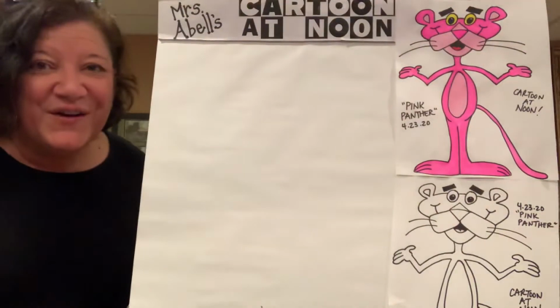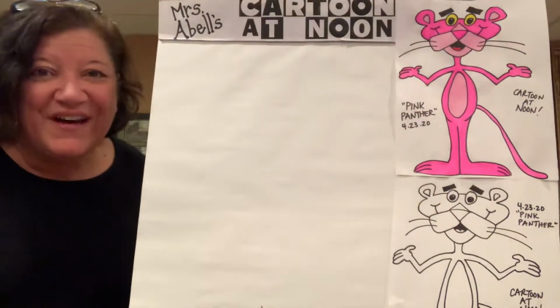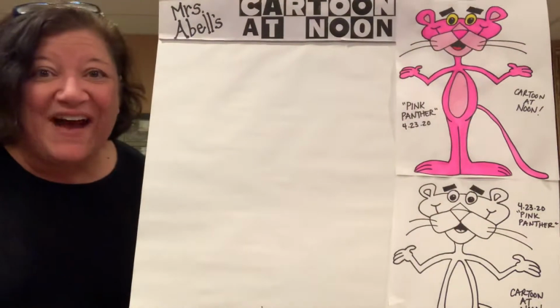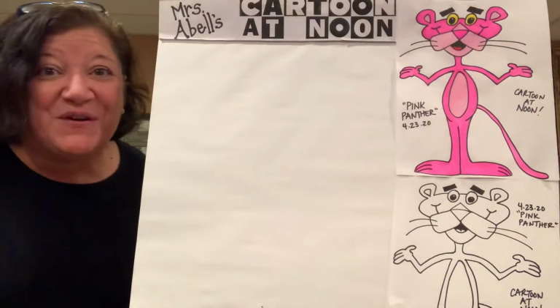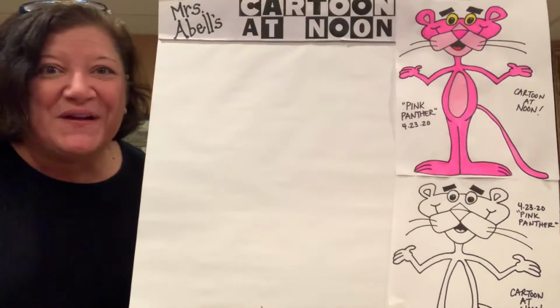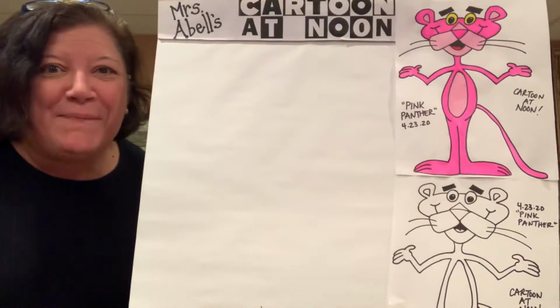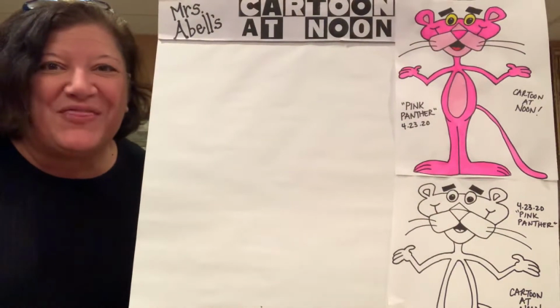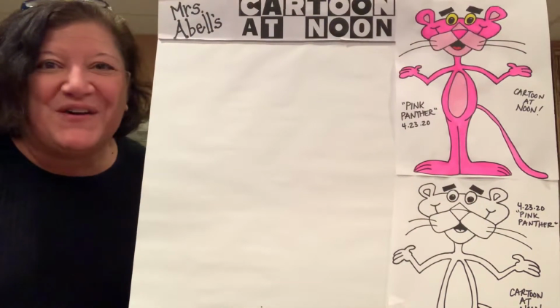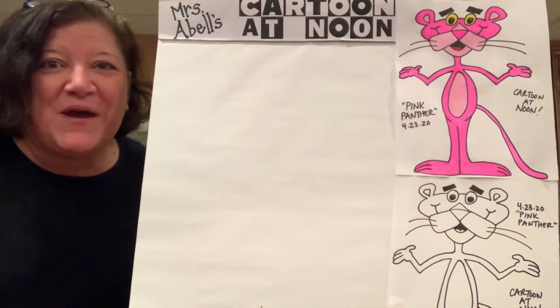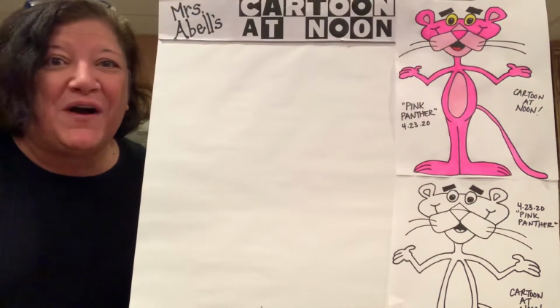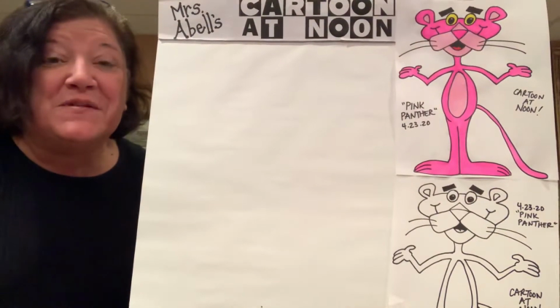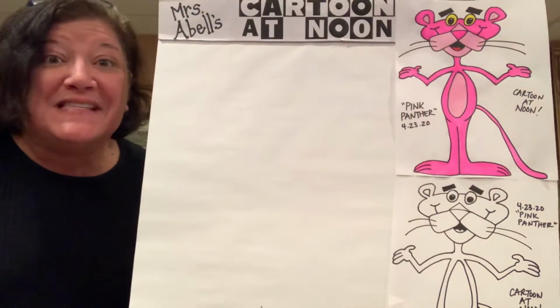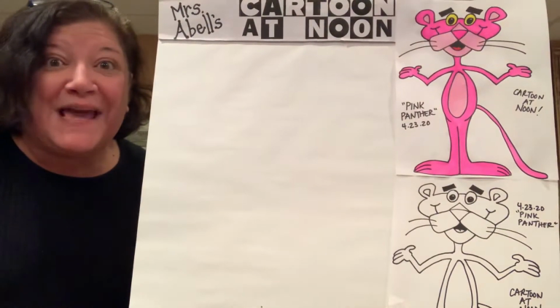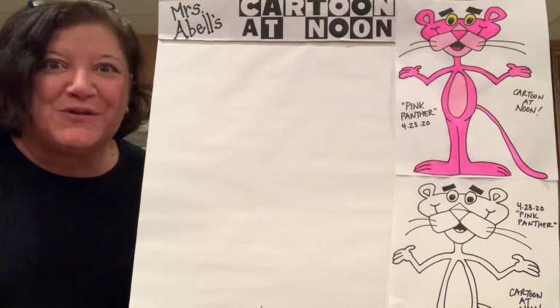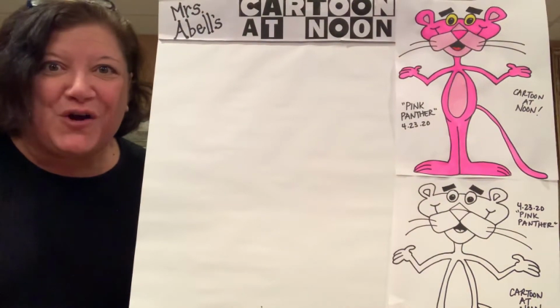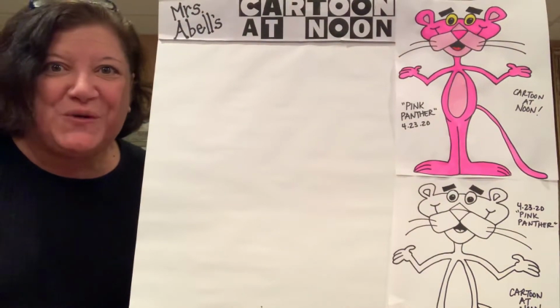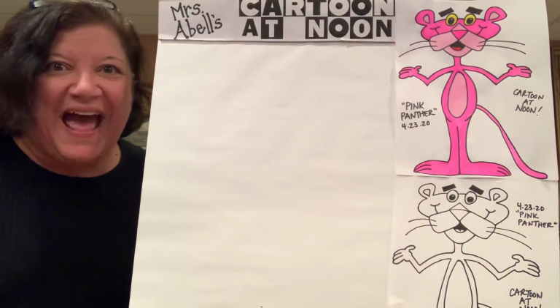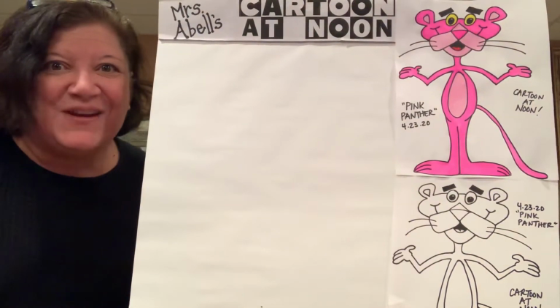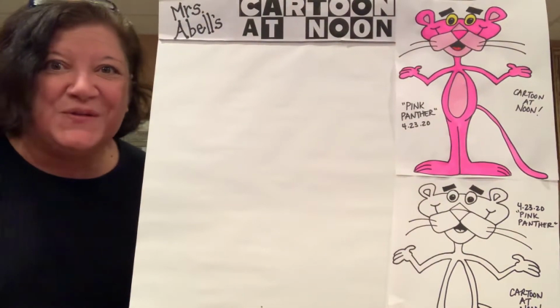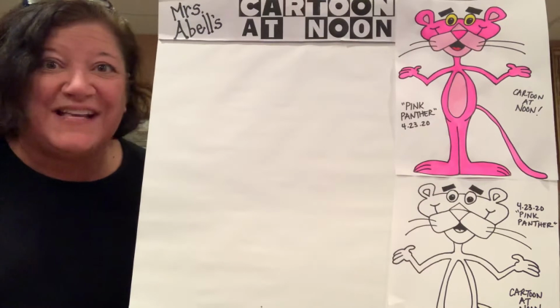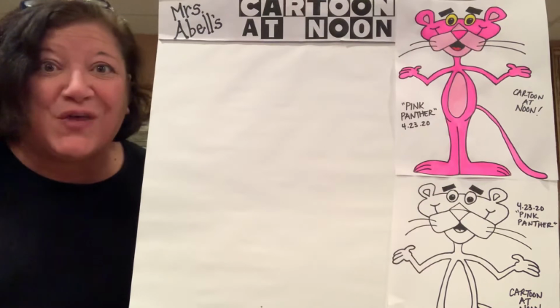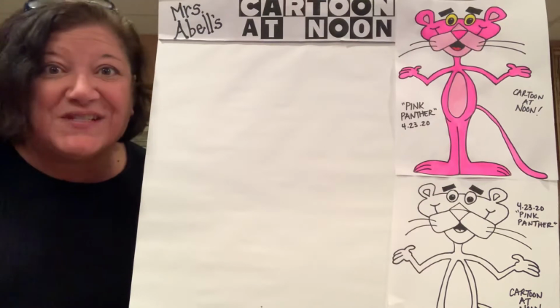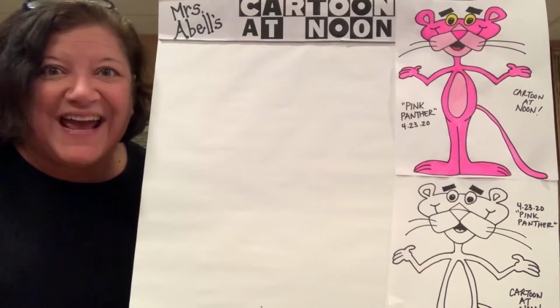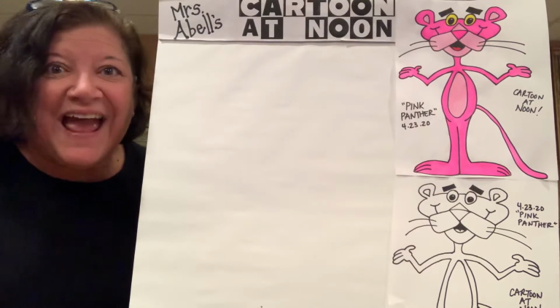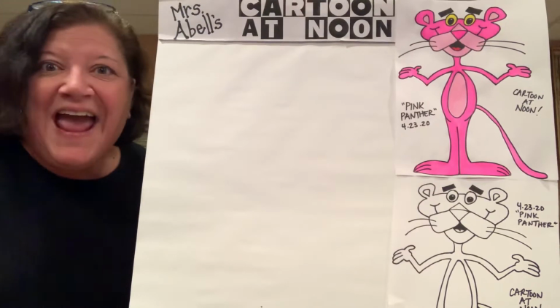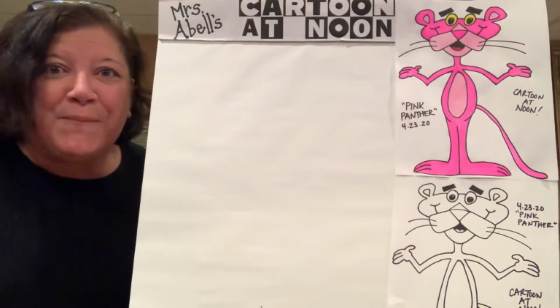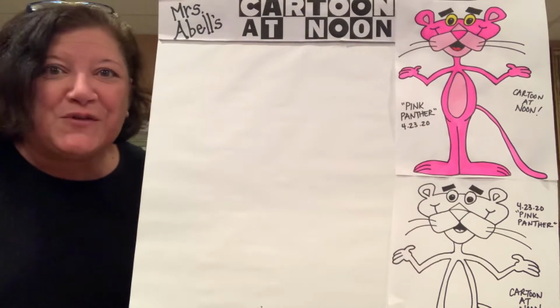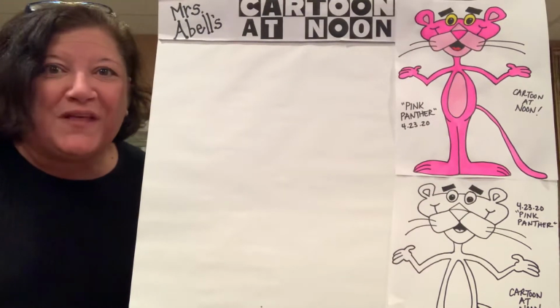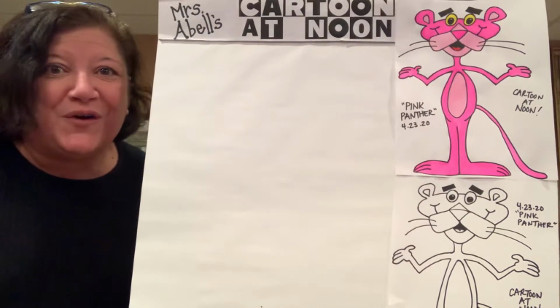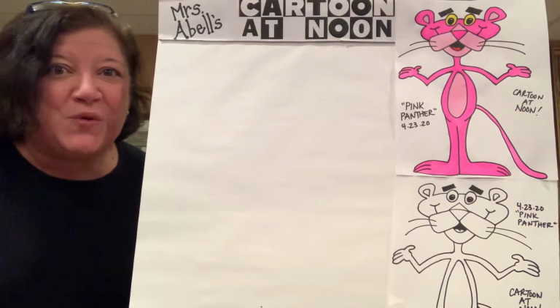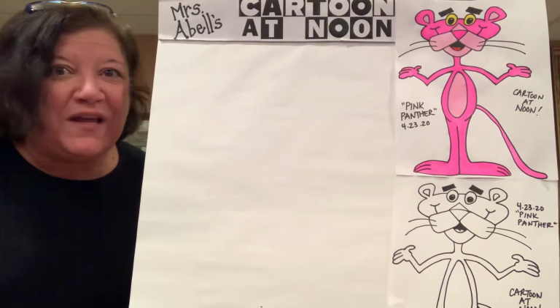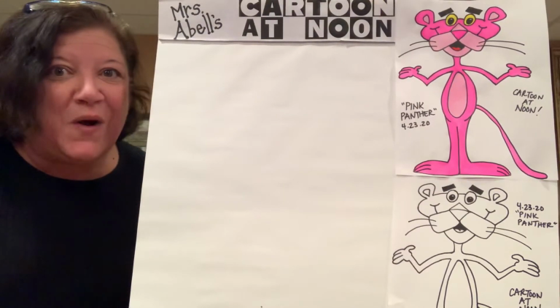Good afternoon and happy Thursday. Welcome to Mrs. Abel's Cartoon at Noon. Today is Thursday, April the 23rd, 2020.